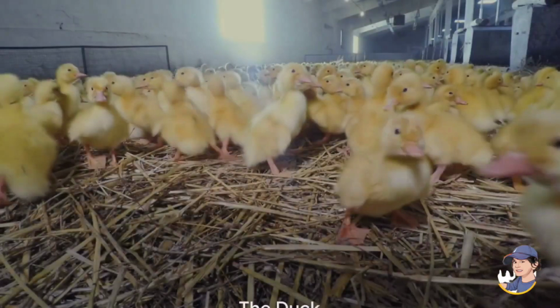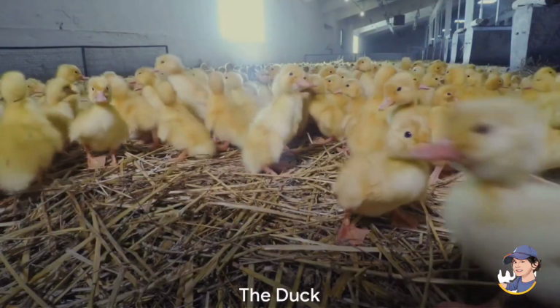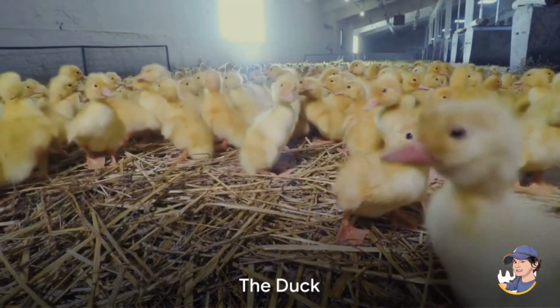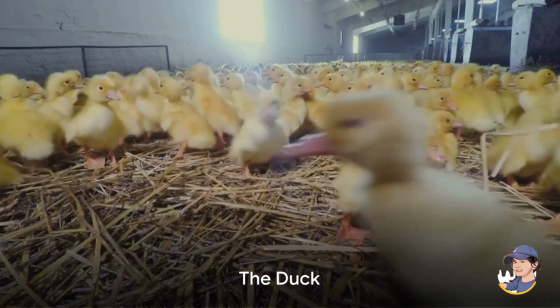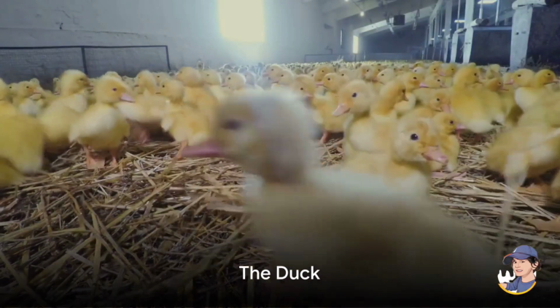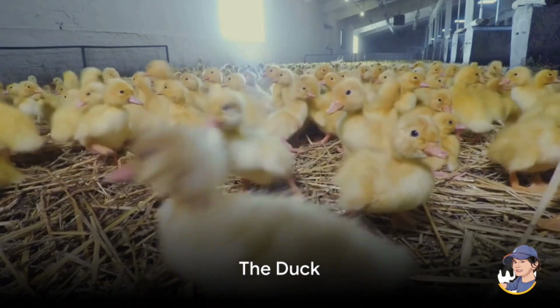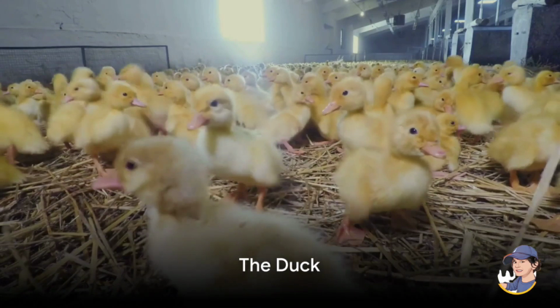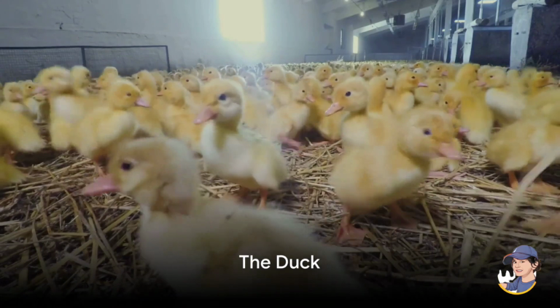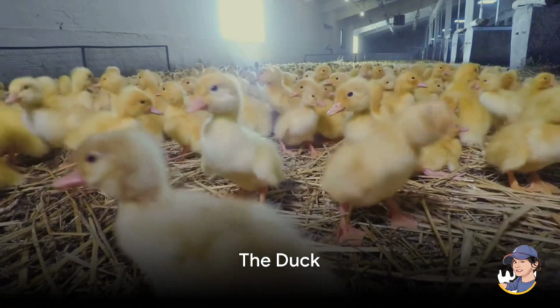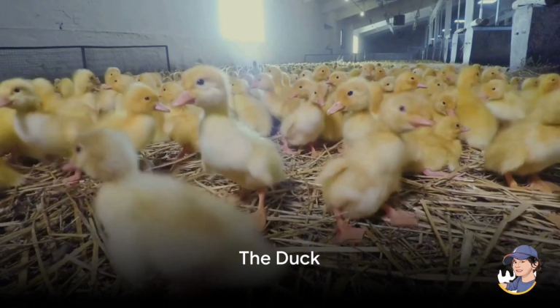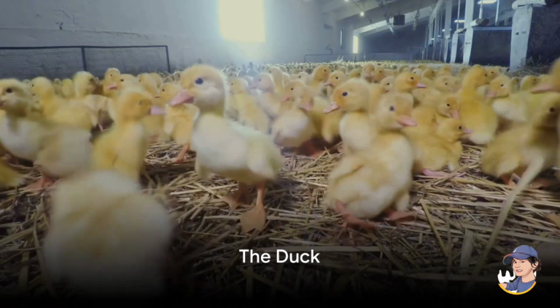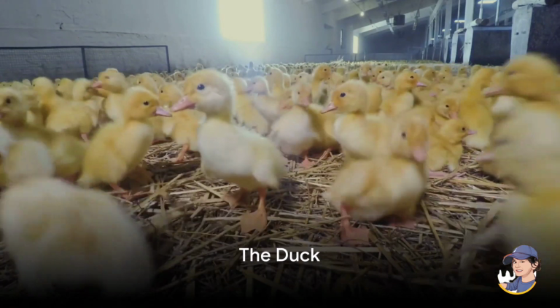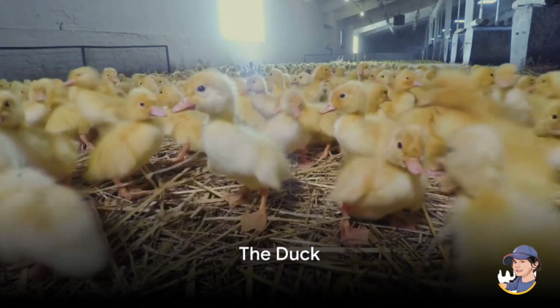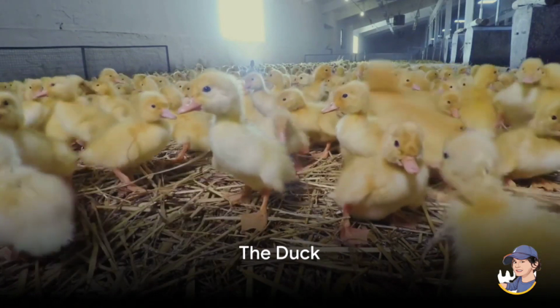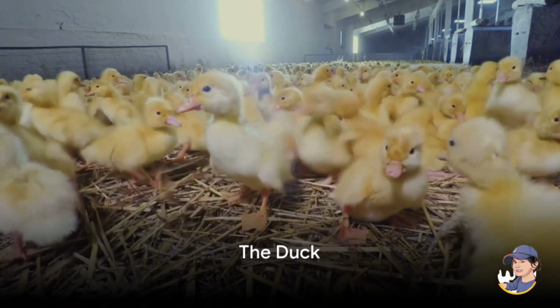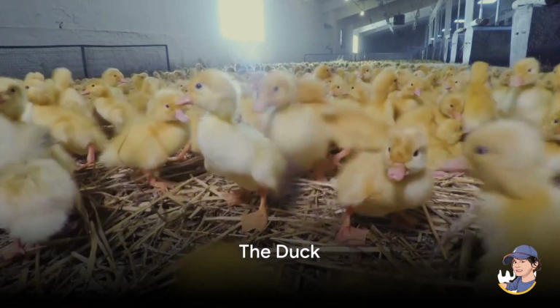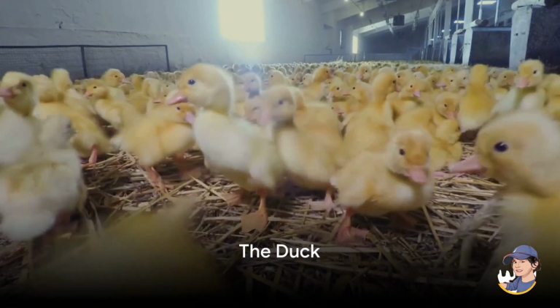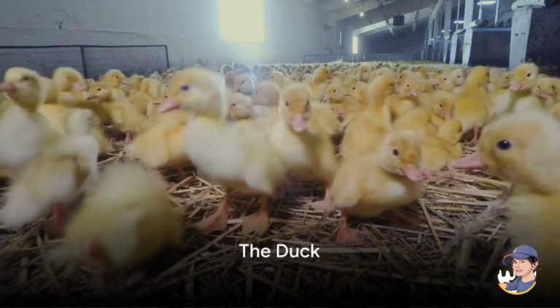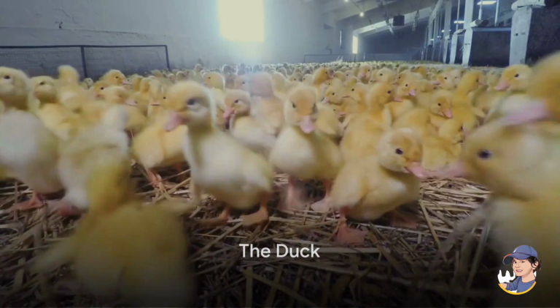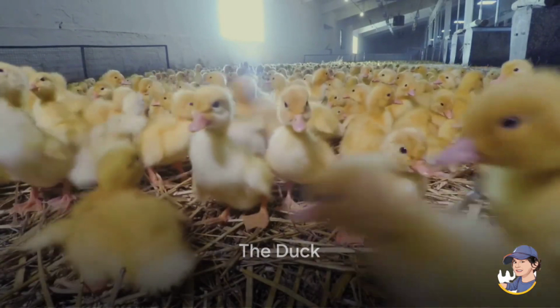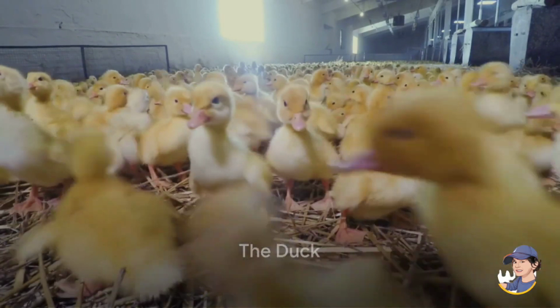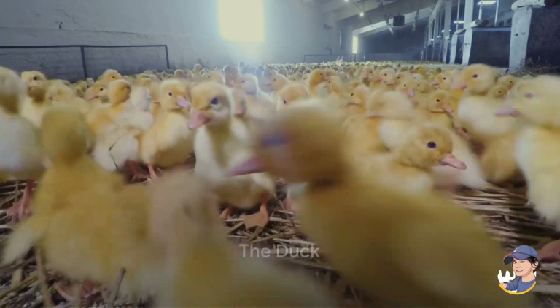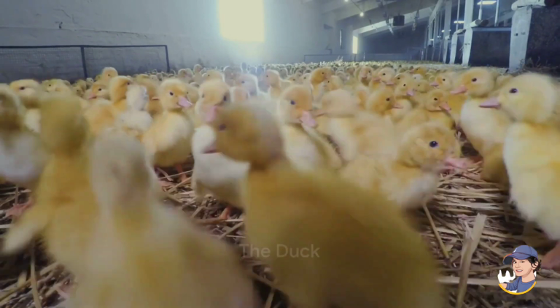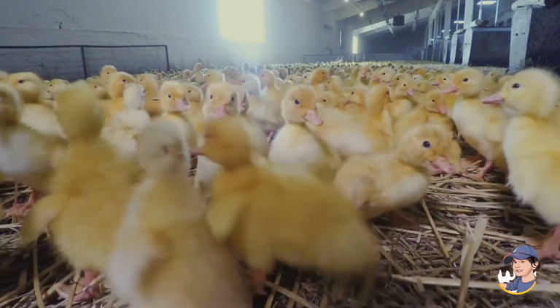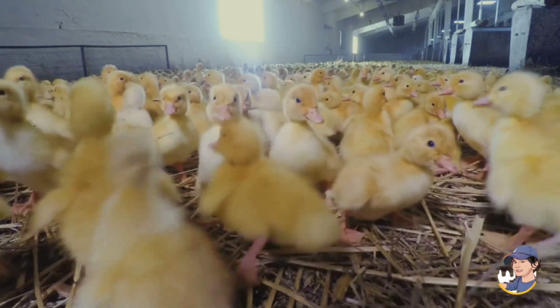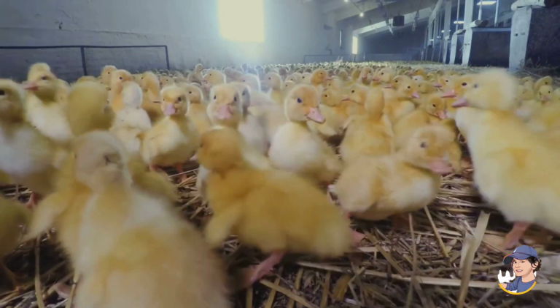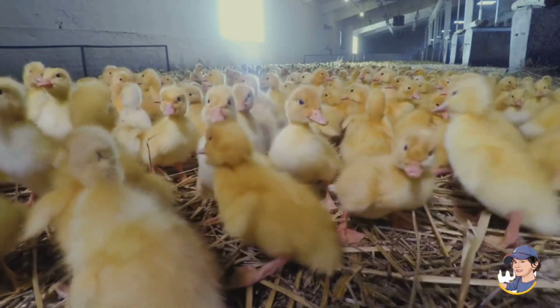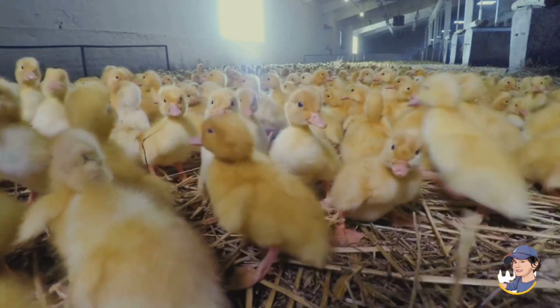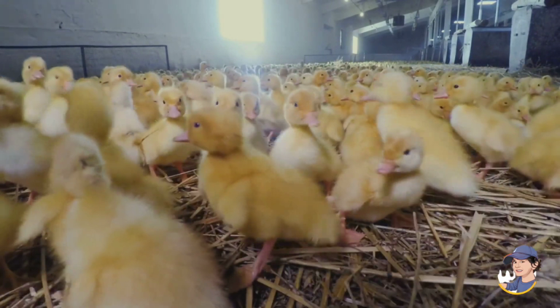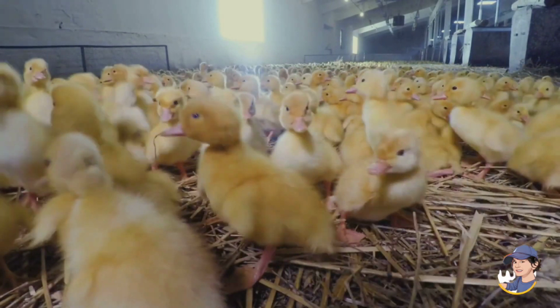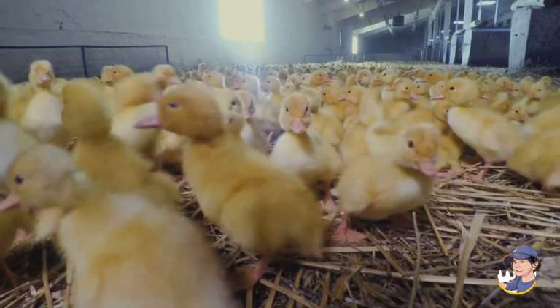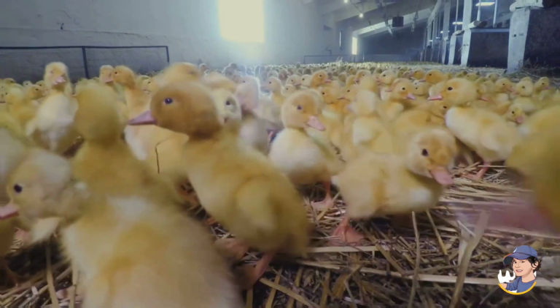Discover the duck. Ducks are excellent swimmers, and they lay delicious eggs for us to eat.